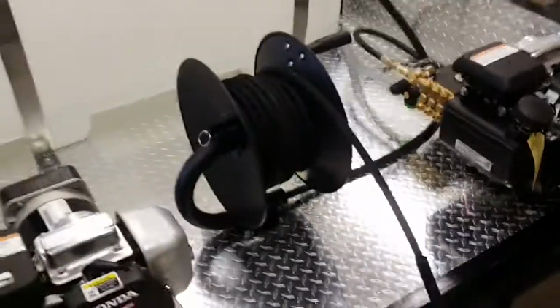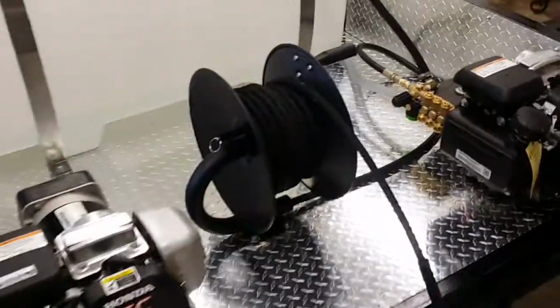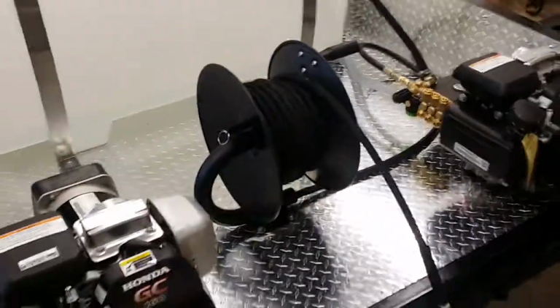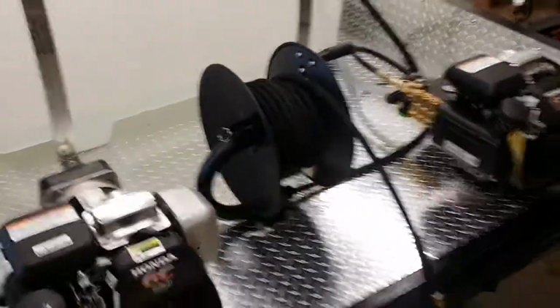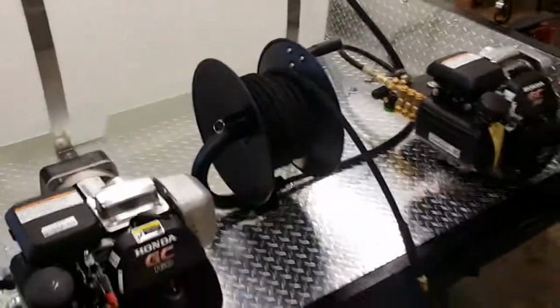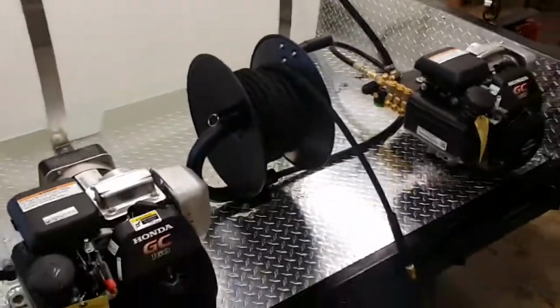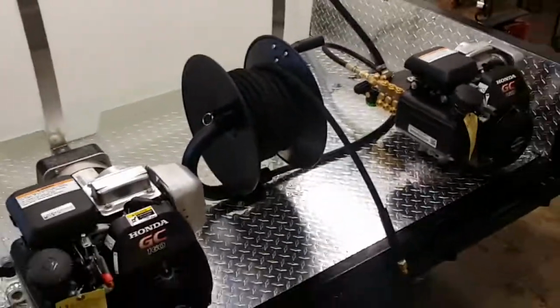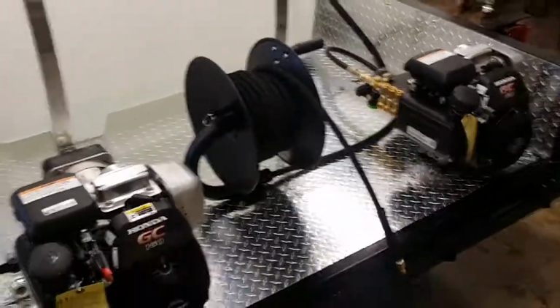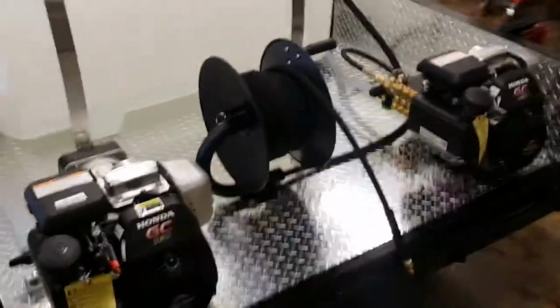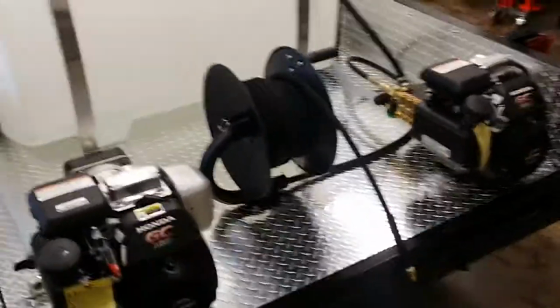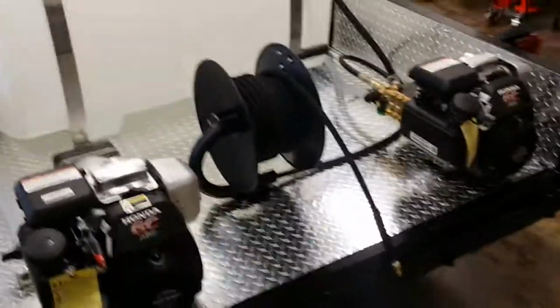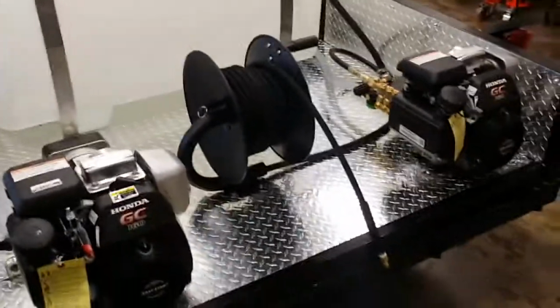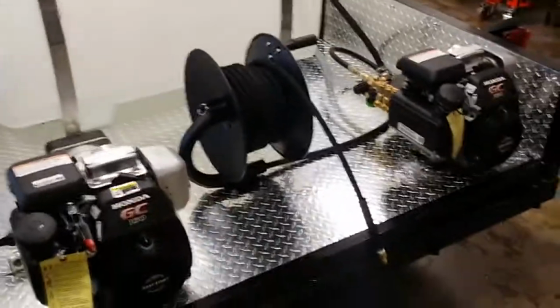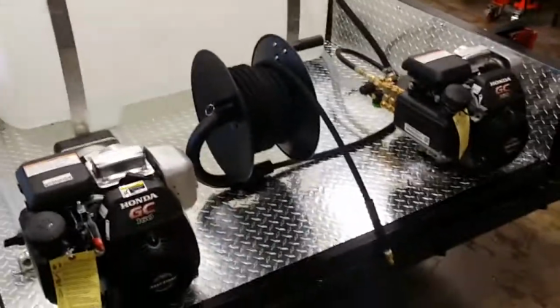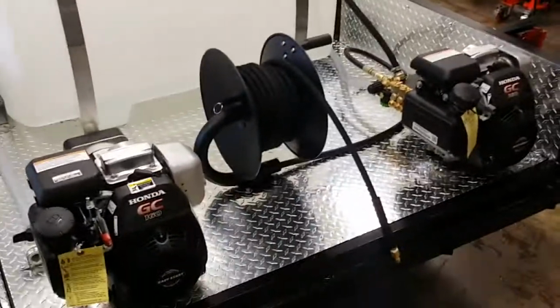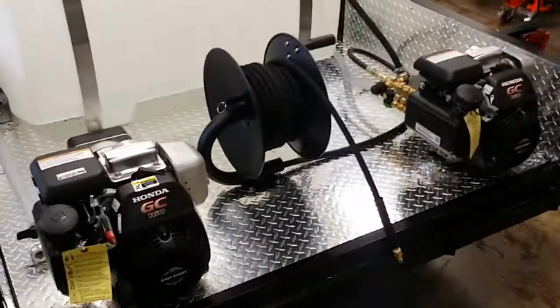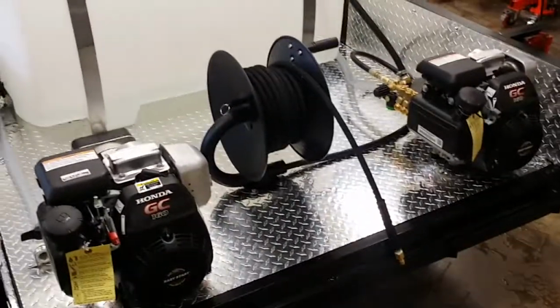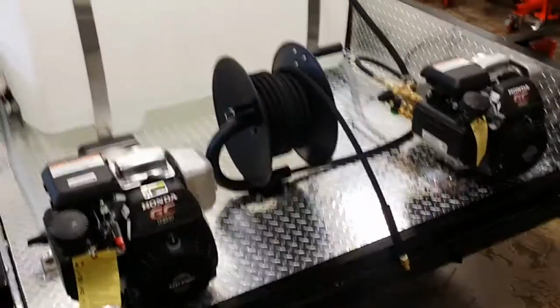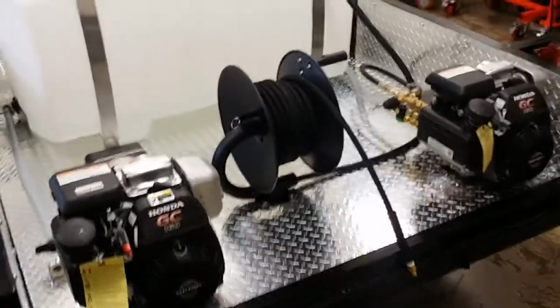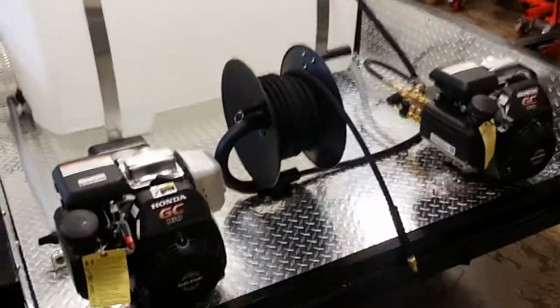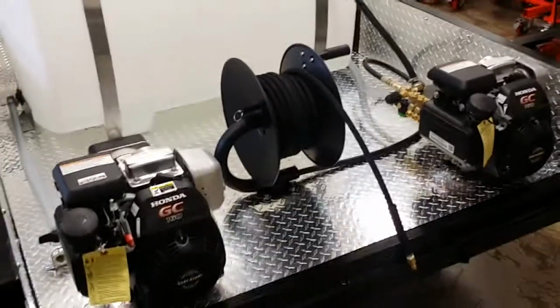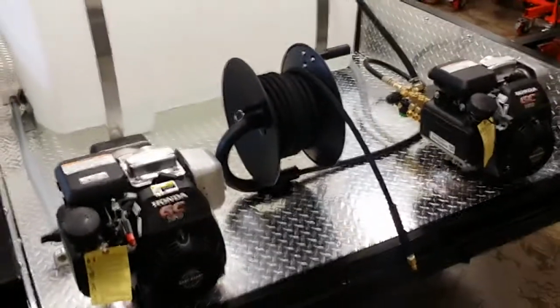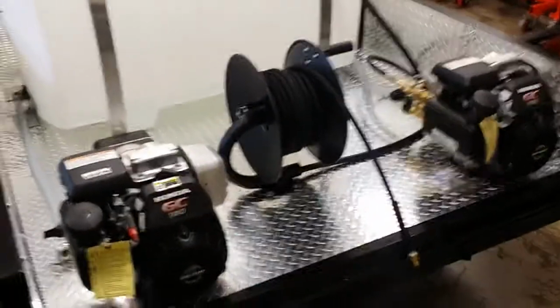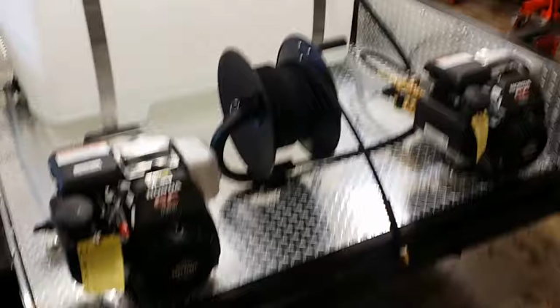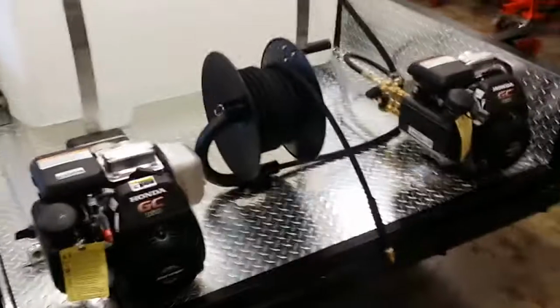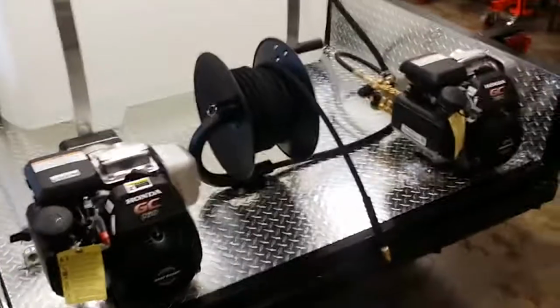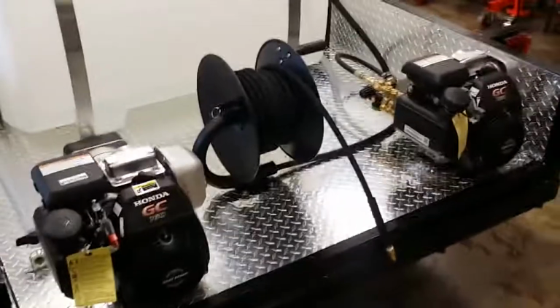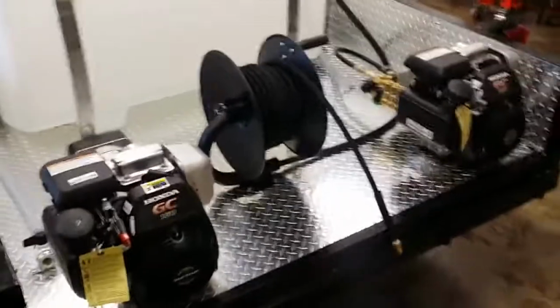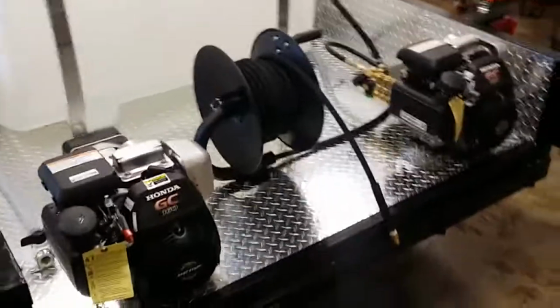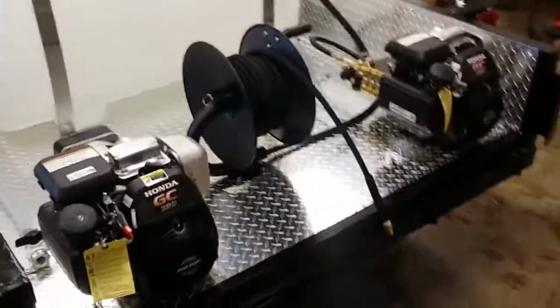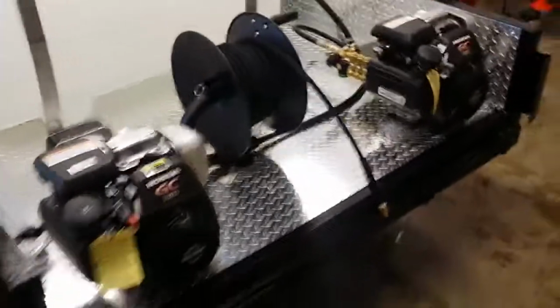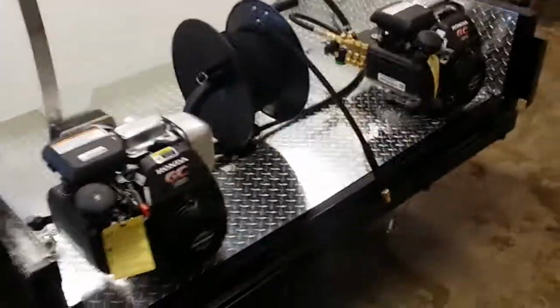Locking high-pressure hose reel with 50 feet of high-pressure hose. We can do 100 feet on this reel if you choose.